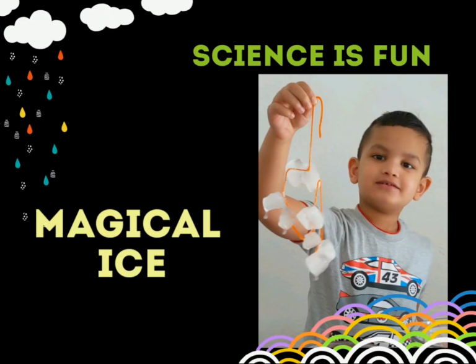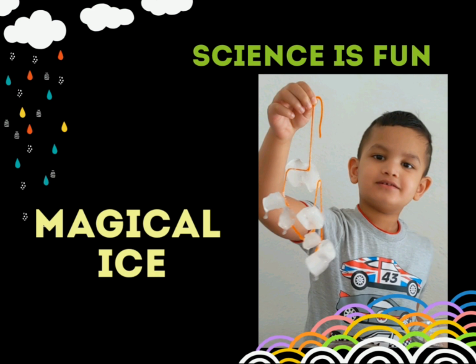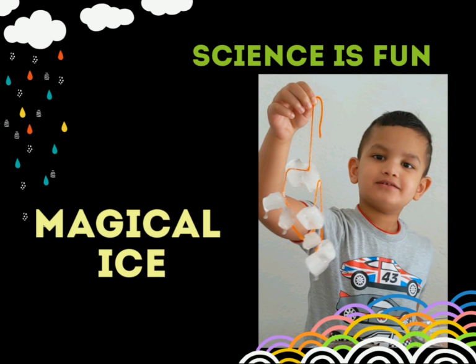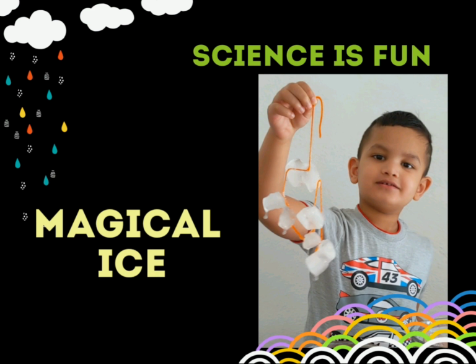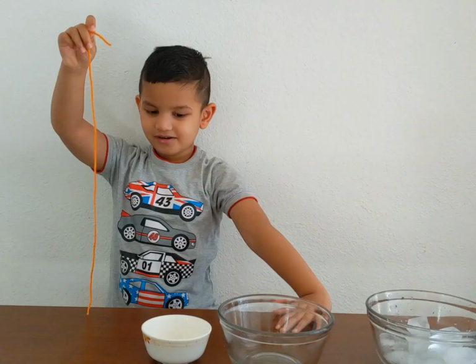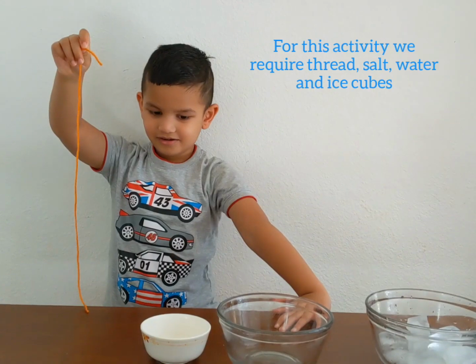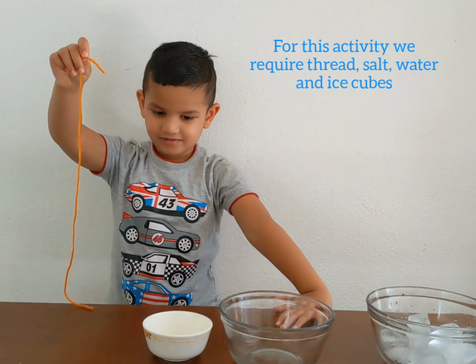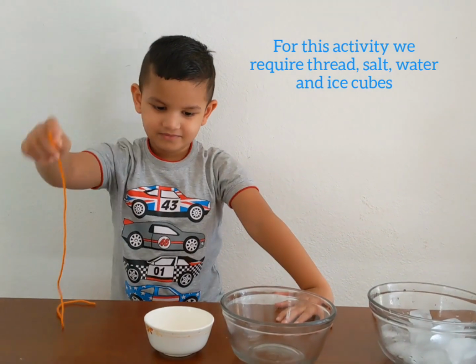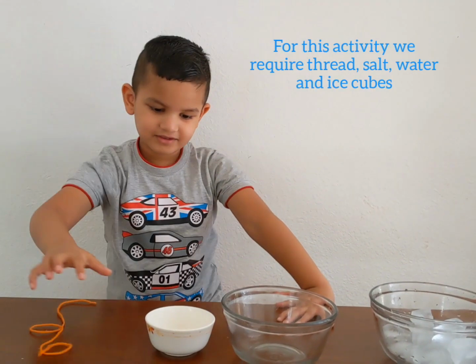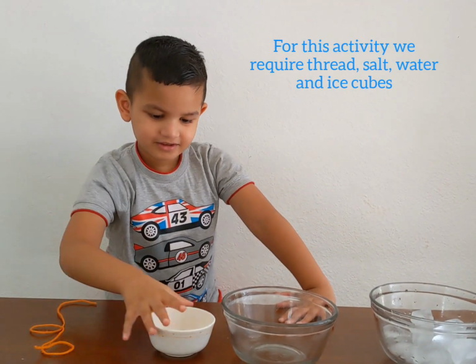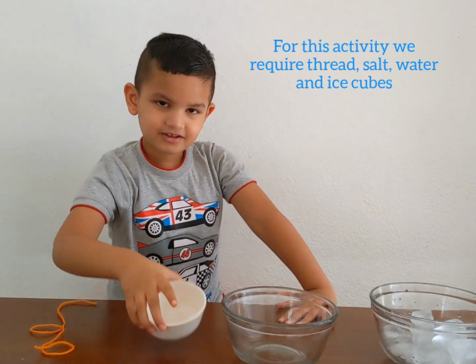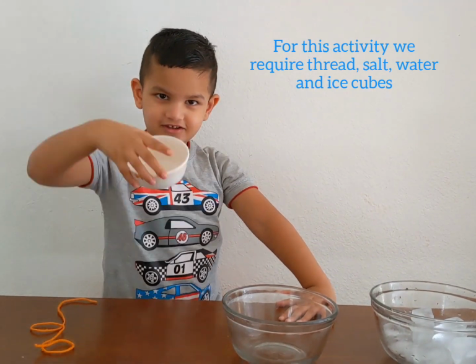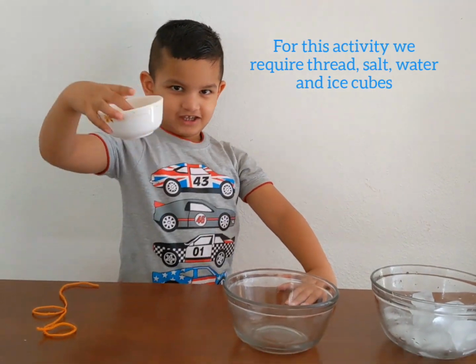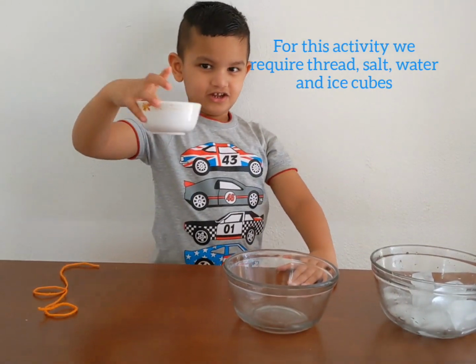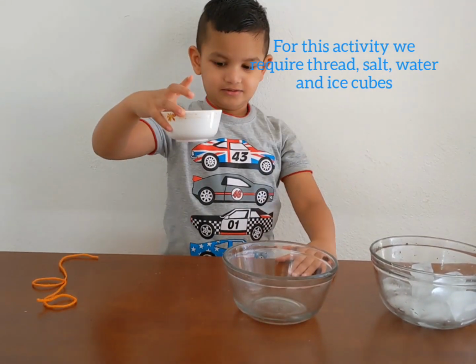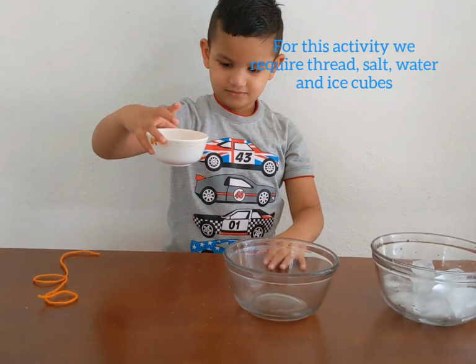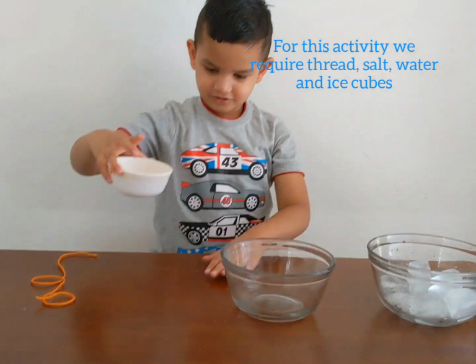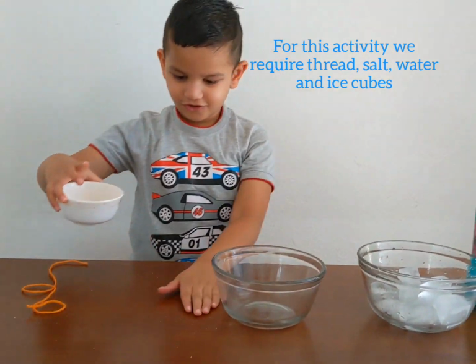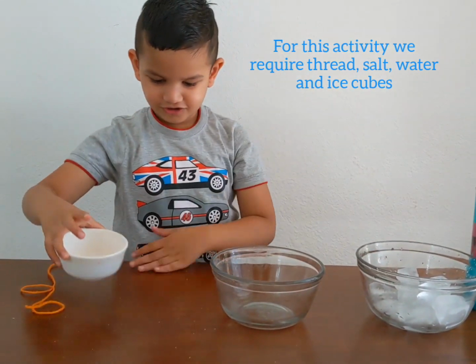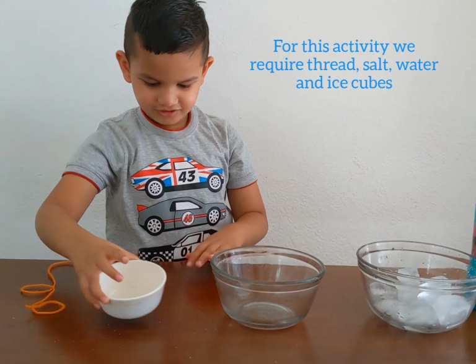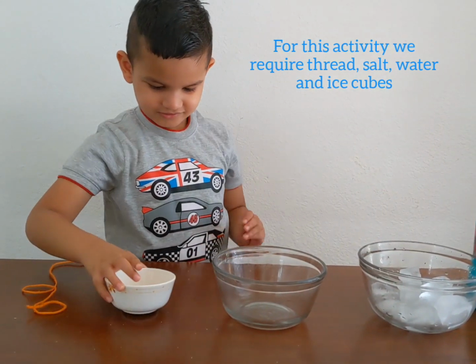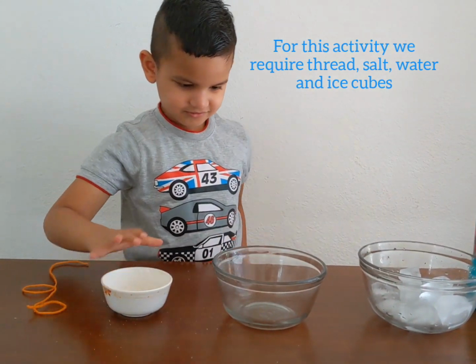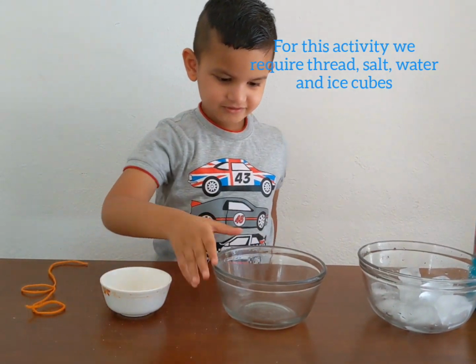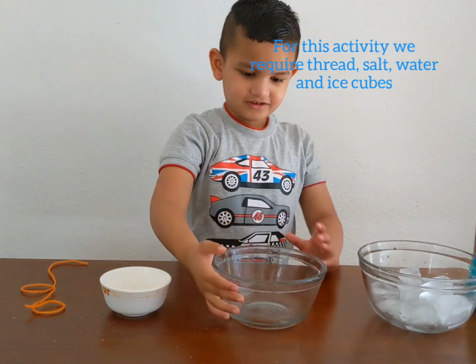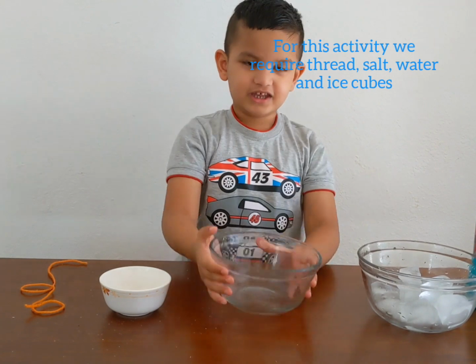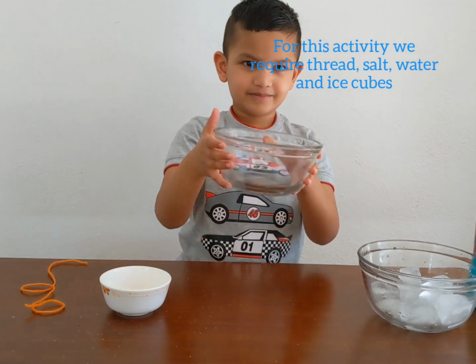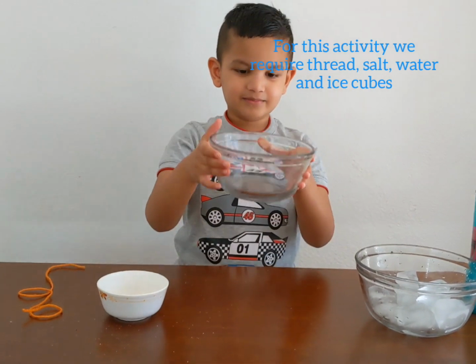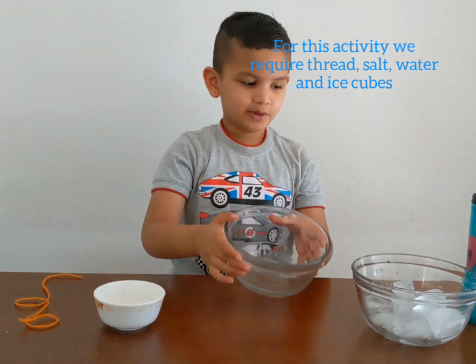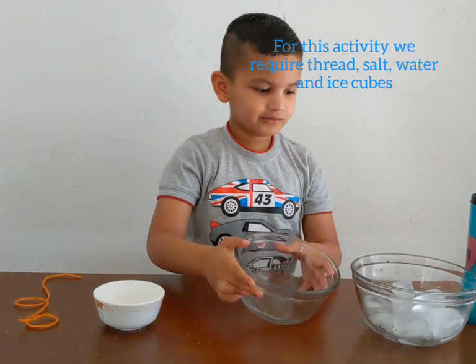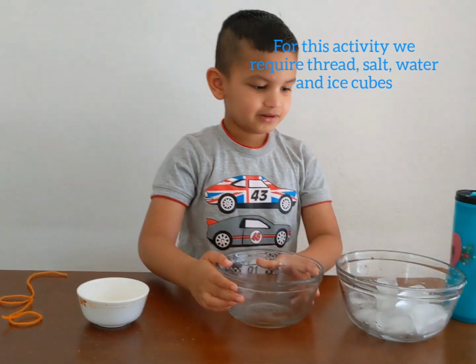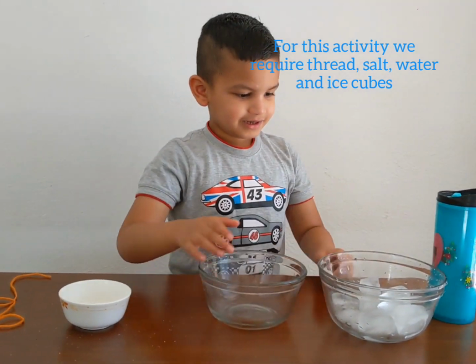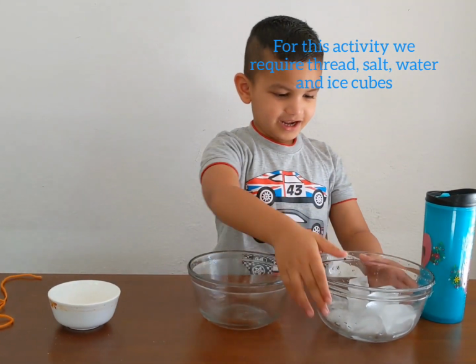We need: grain, salt, empty bar, ice cubes and water.